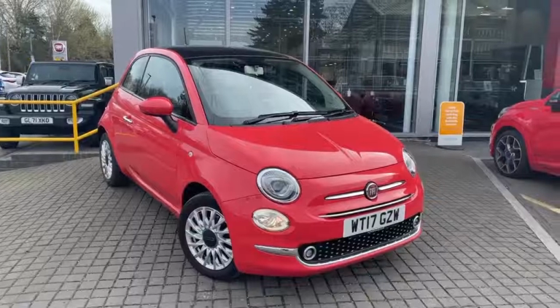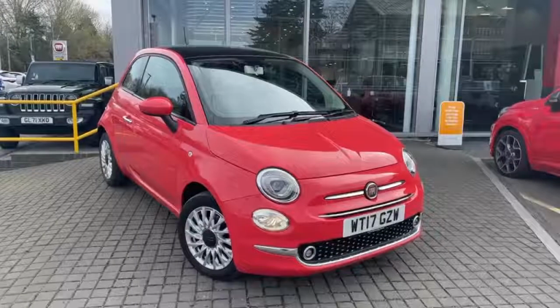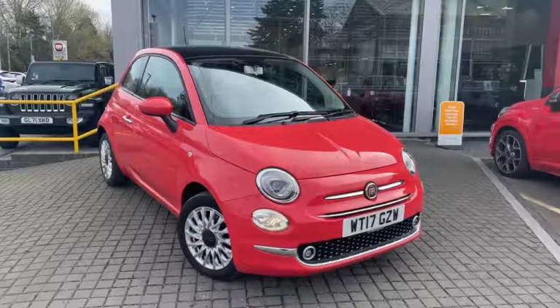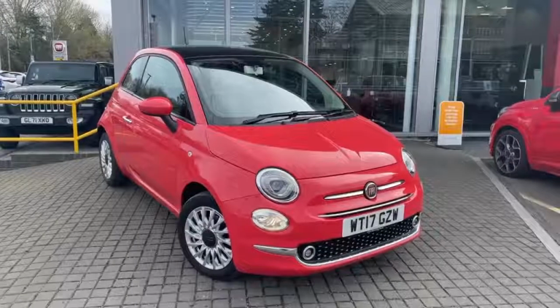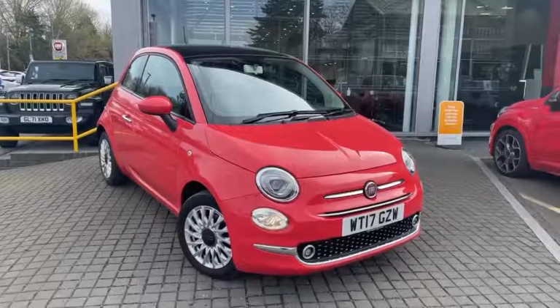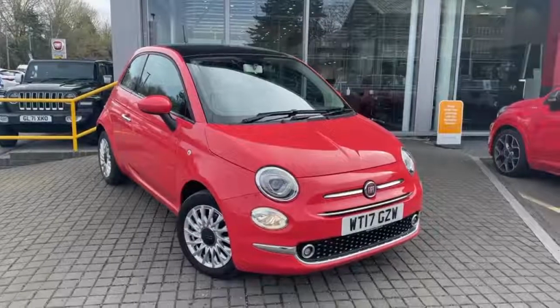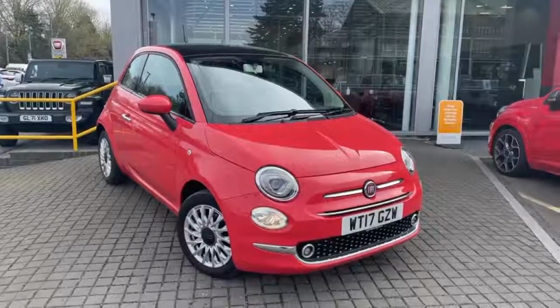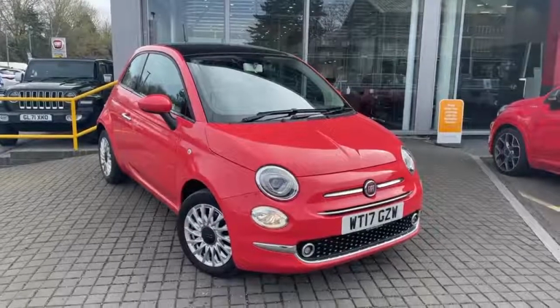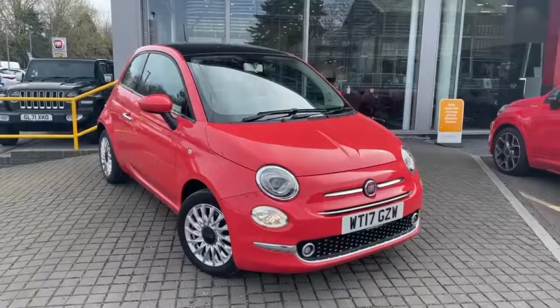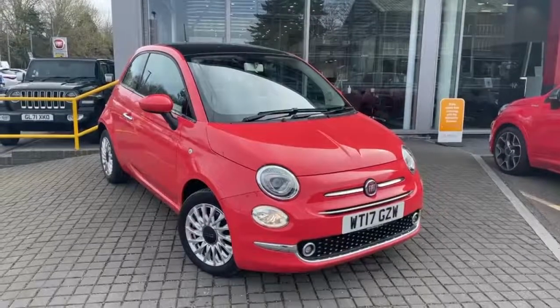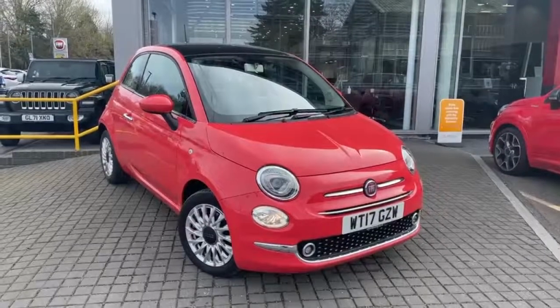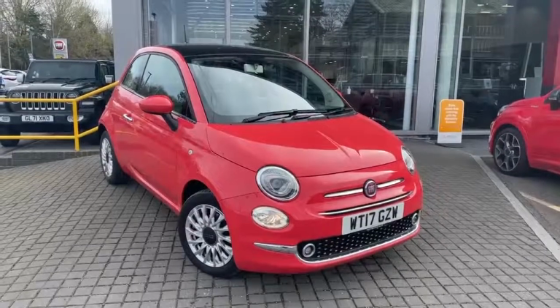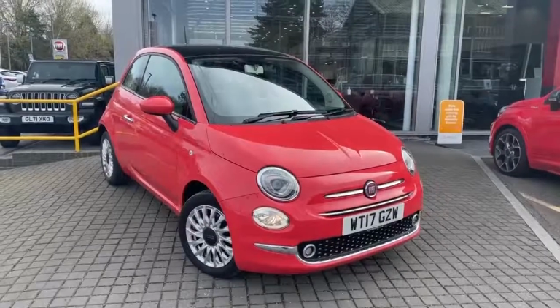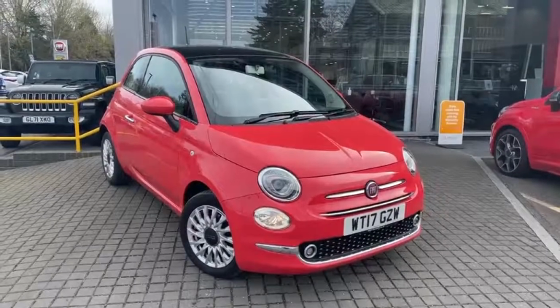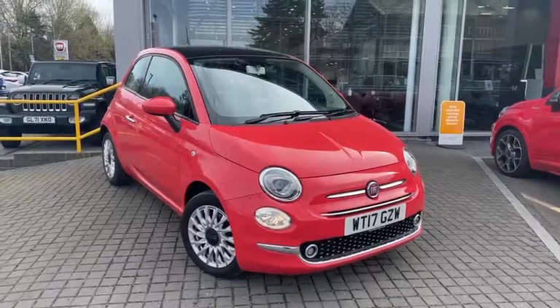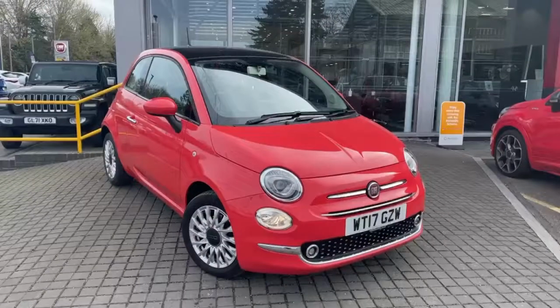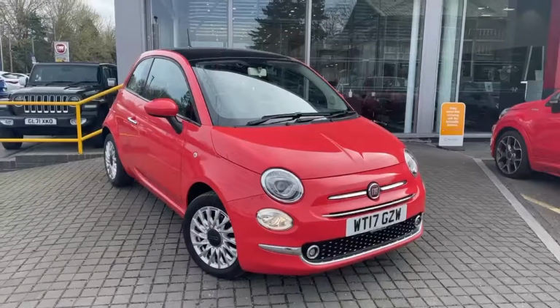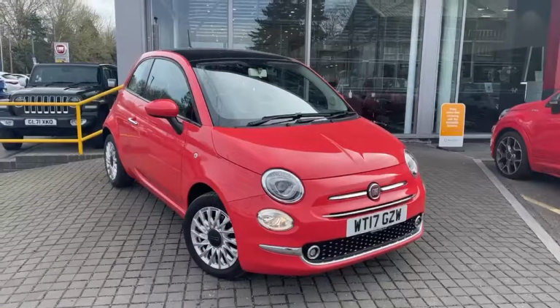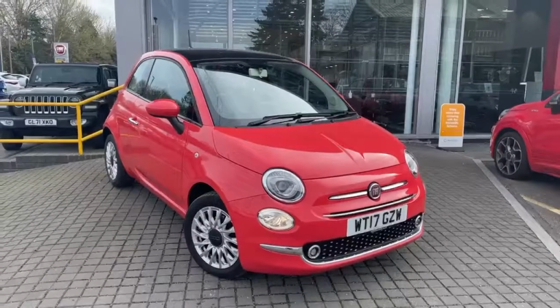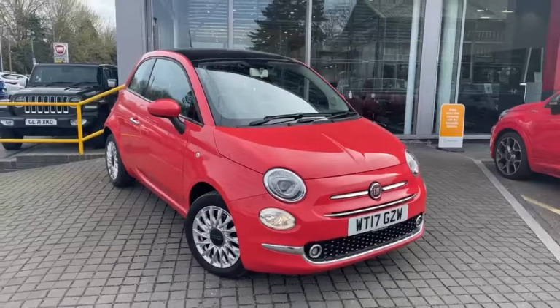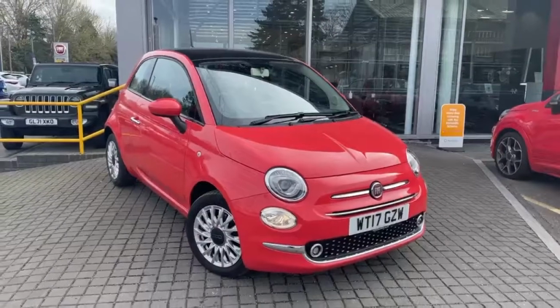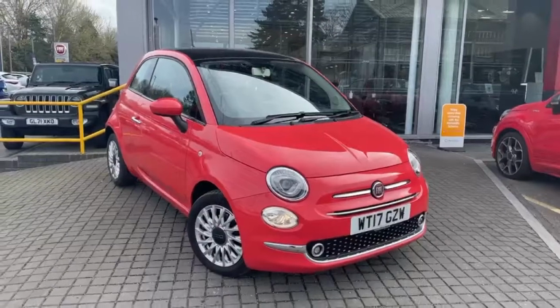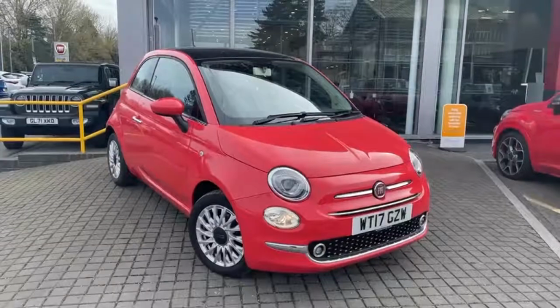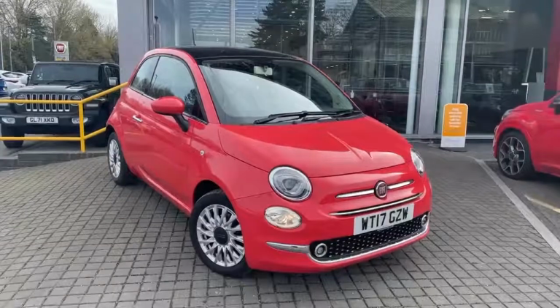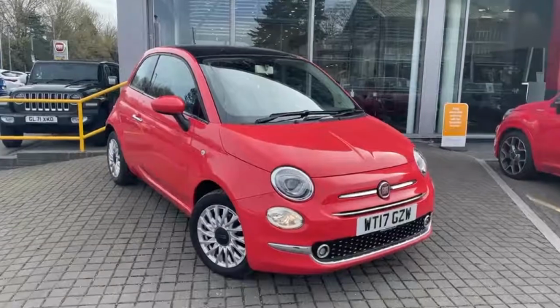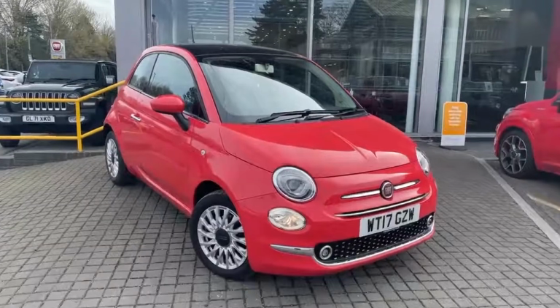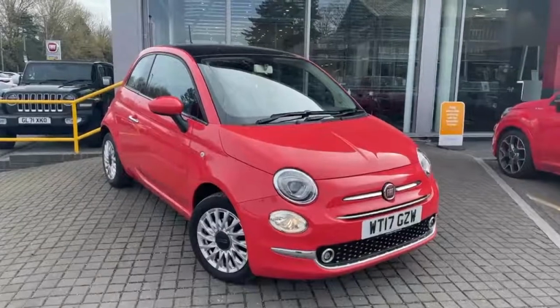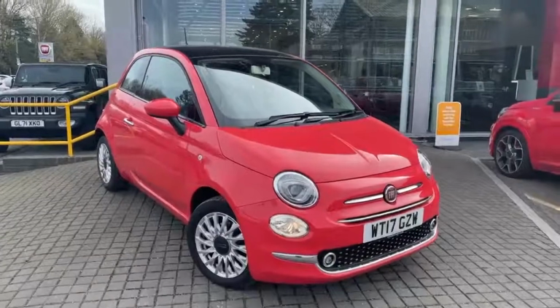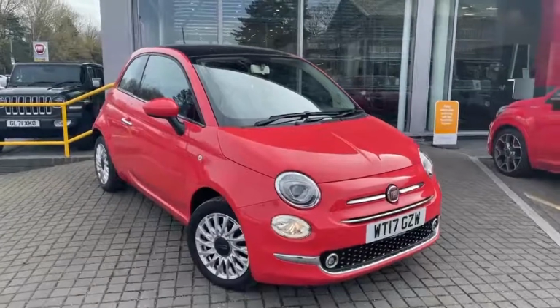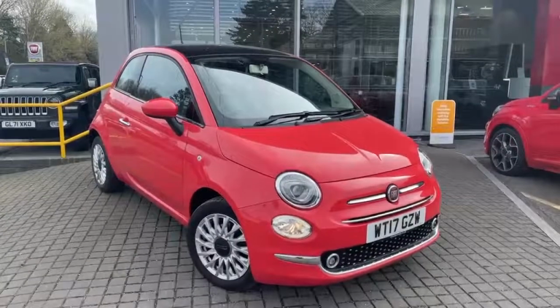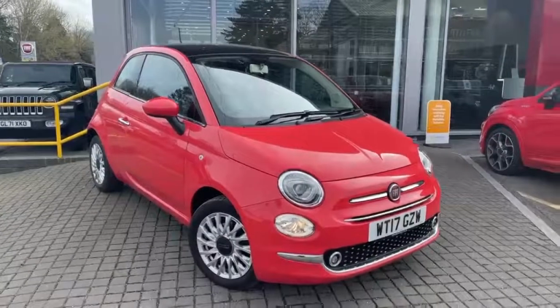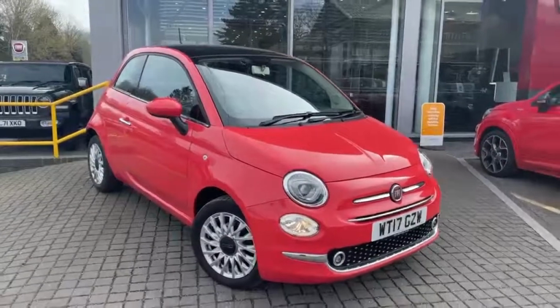Welcome to Lipskin Fiat. This is our Fiat 500 1.2 Lounge in Glam Coral on a 17 plate.